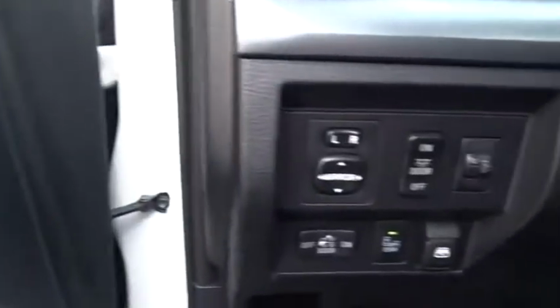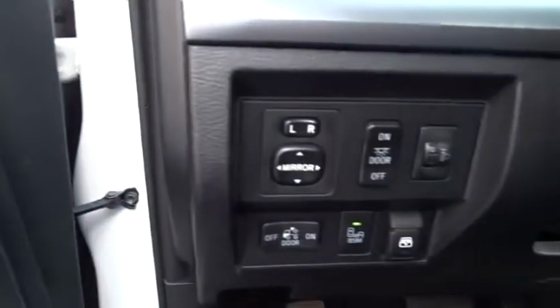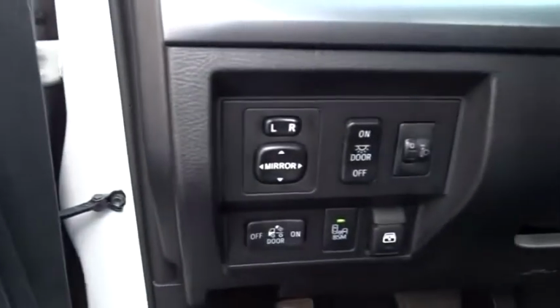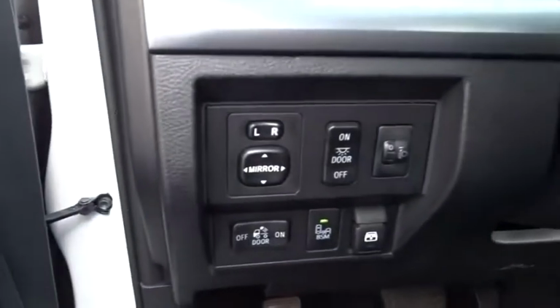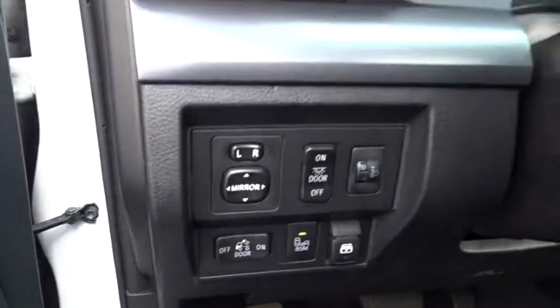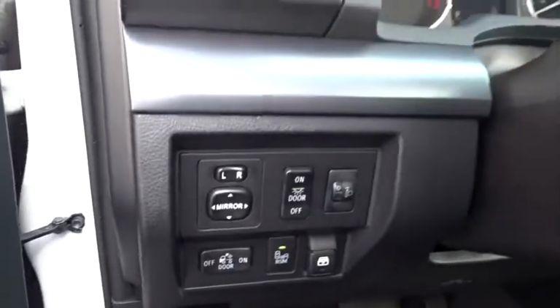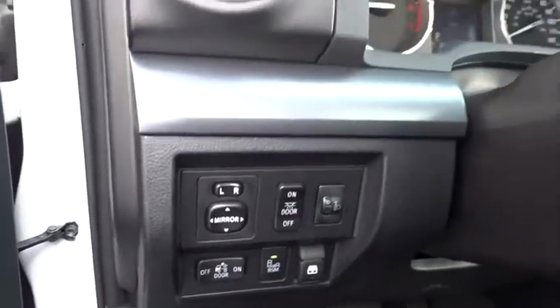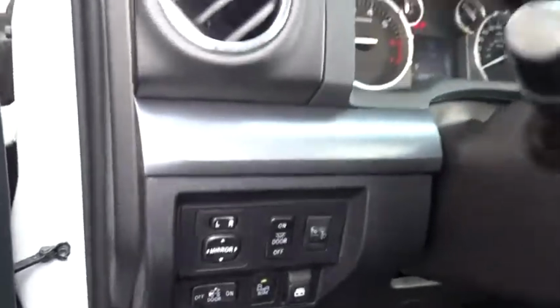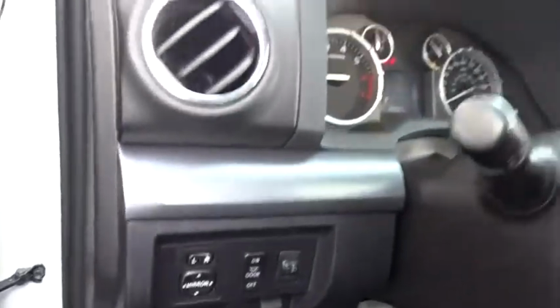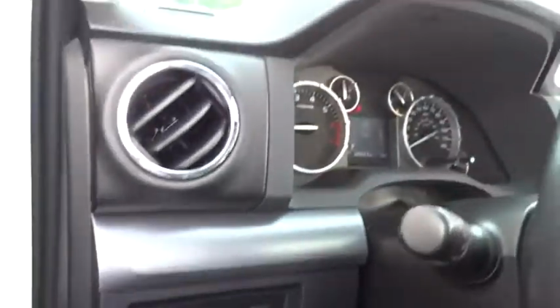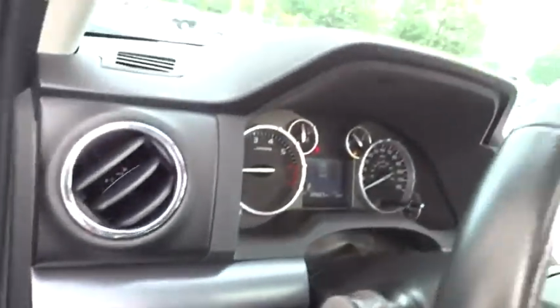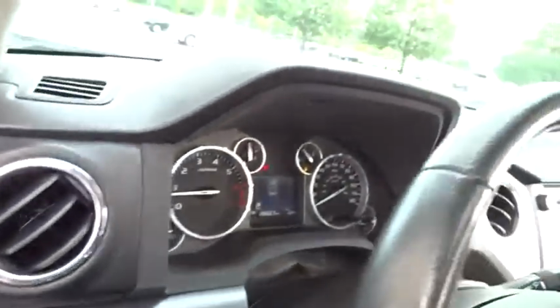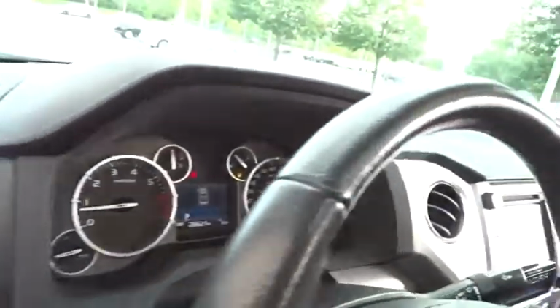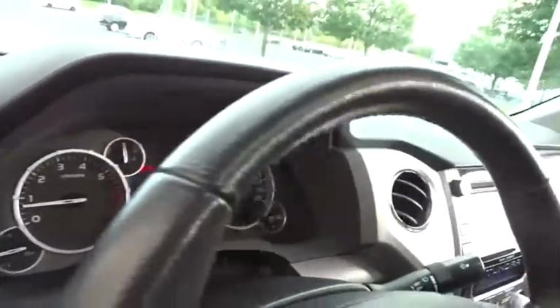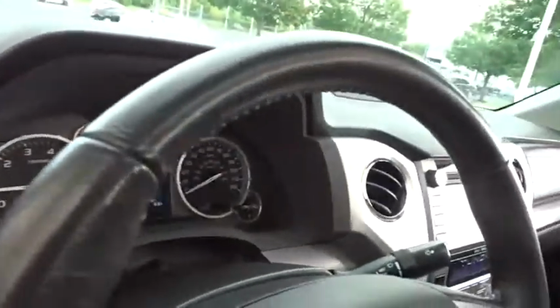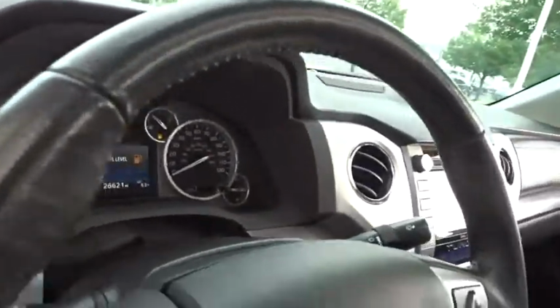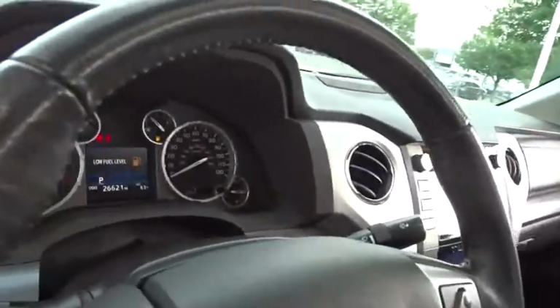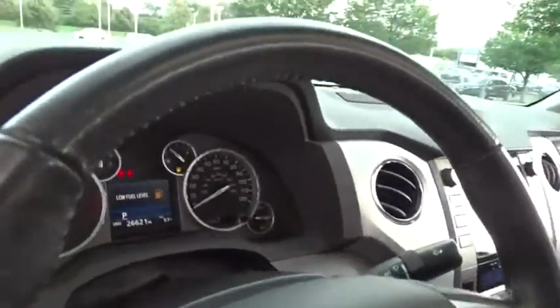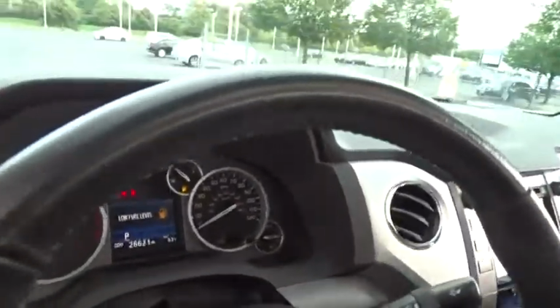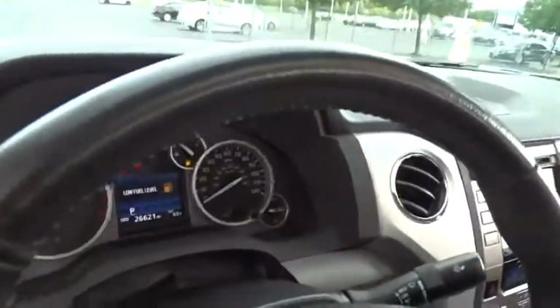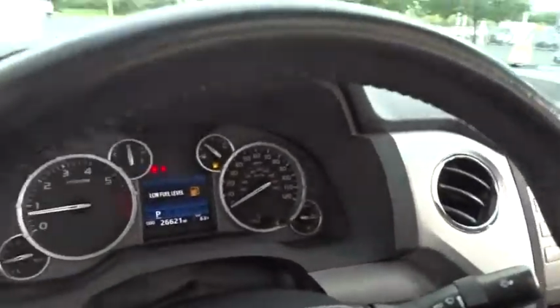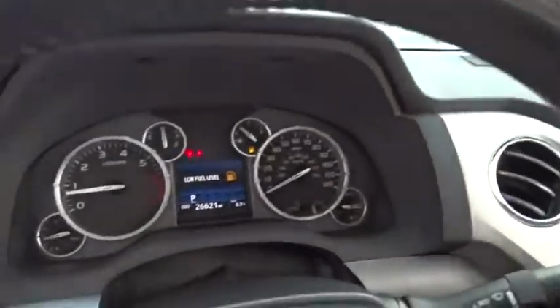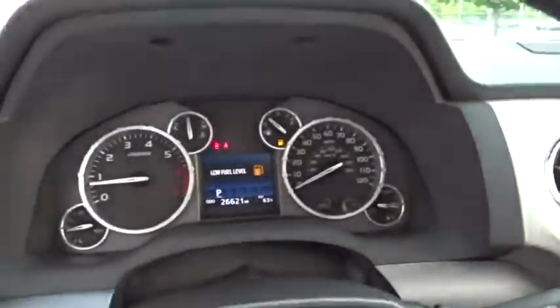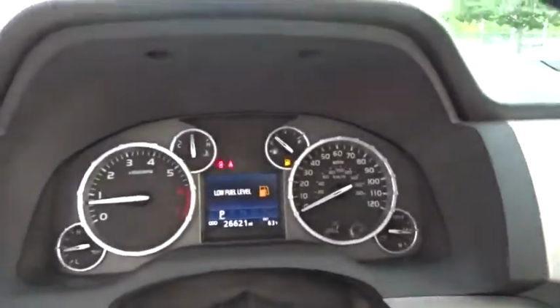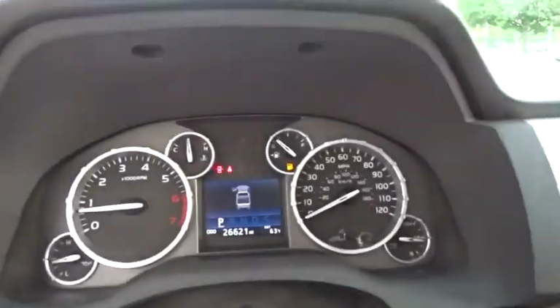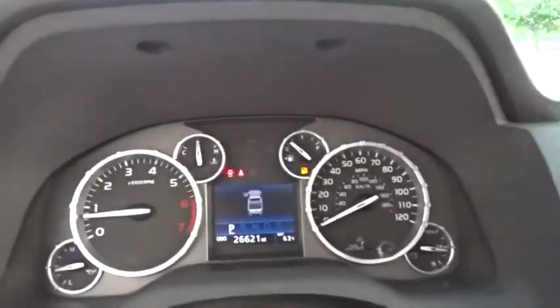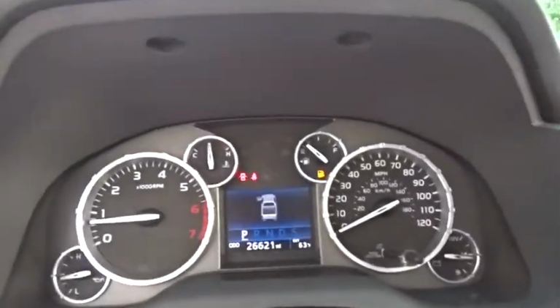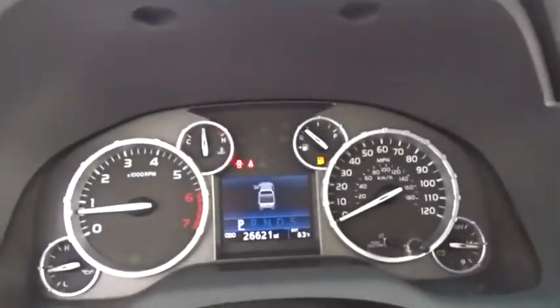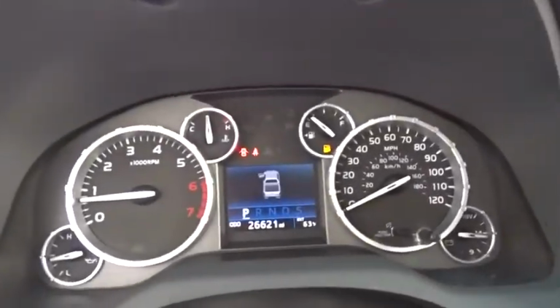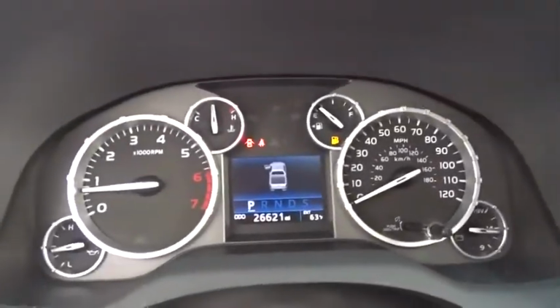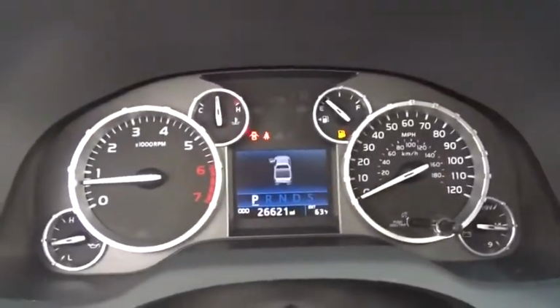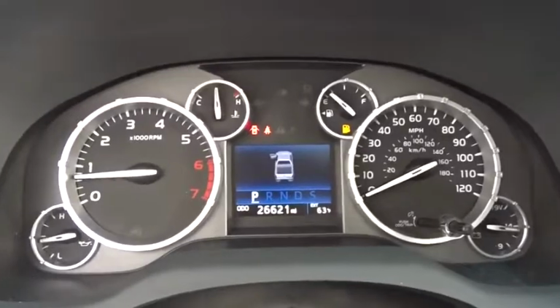the Tundra is the perfect mix of power and efficiency. This vehicle has less than 30,000 miles.